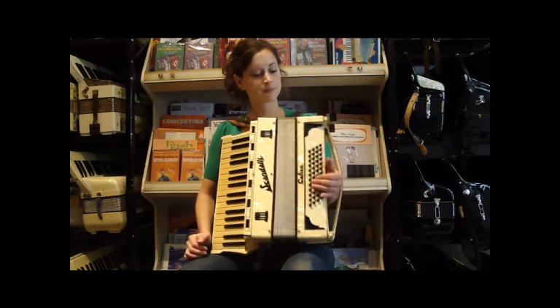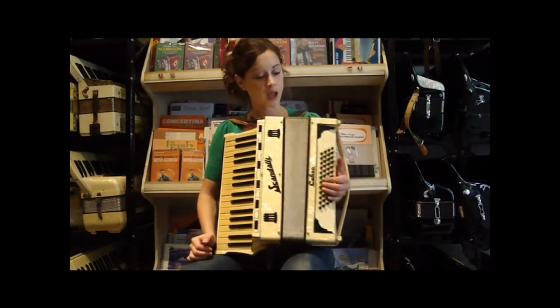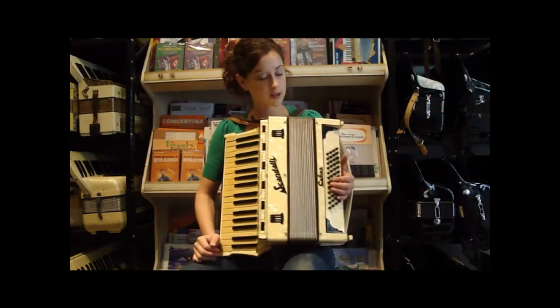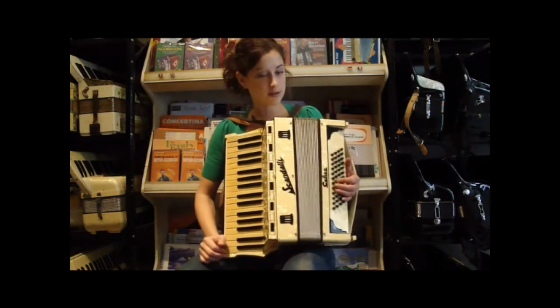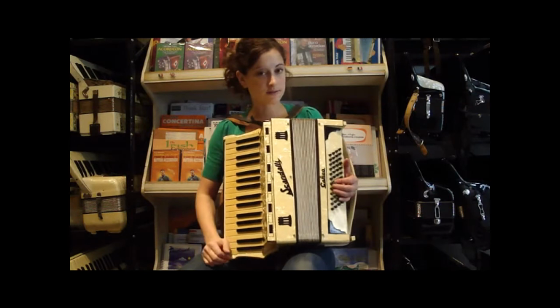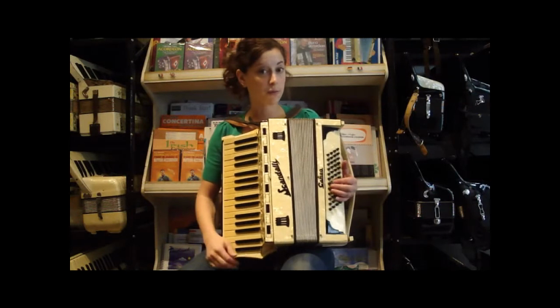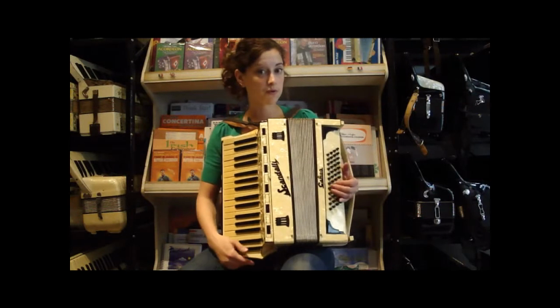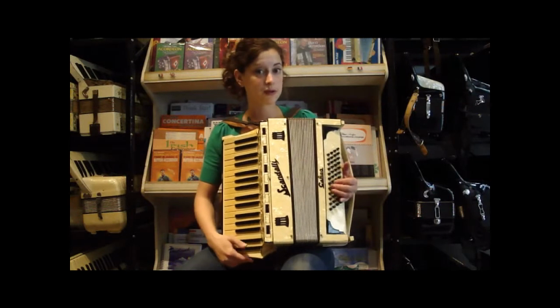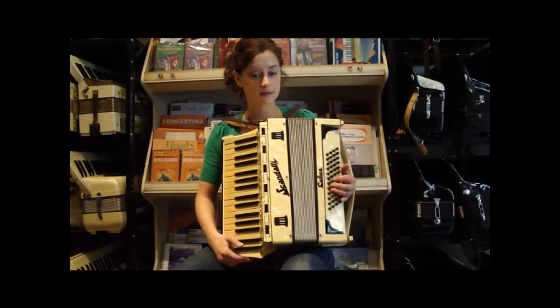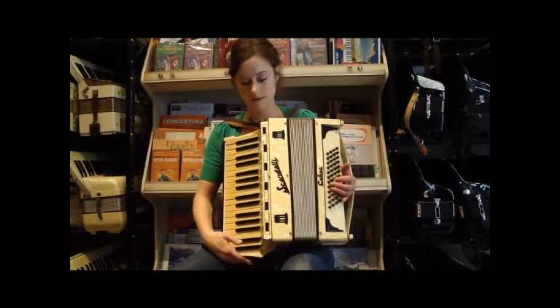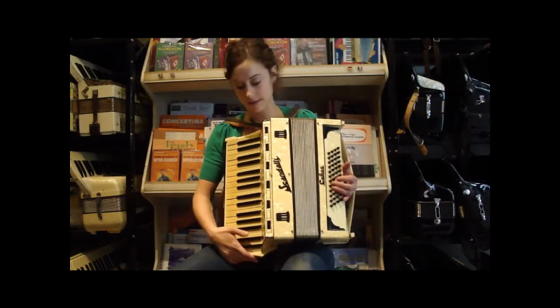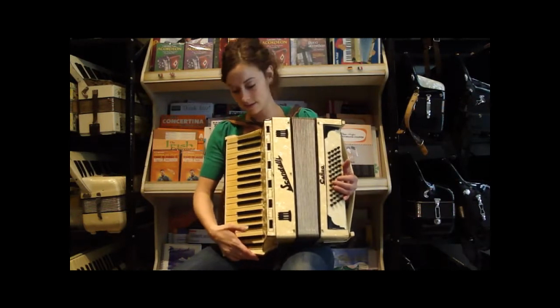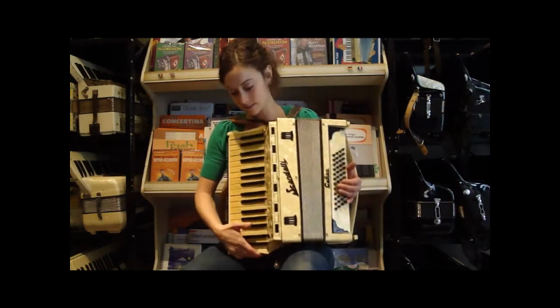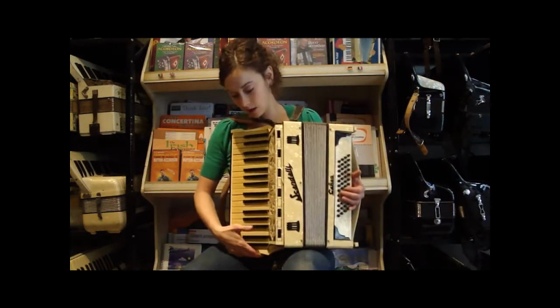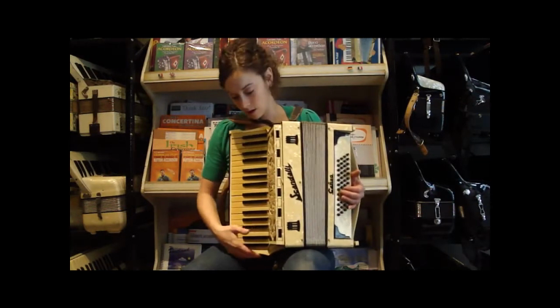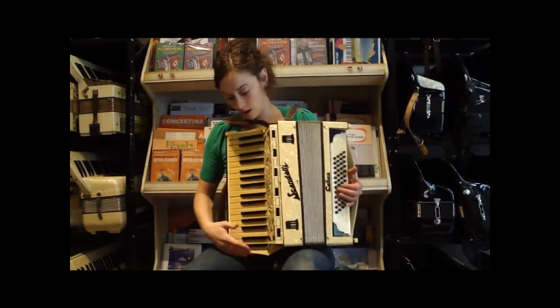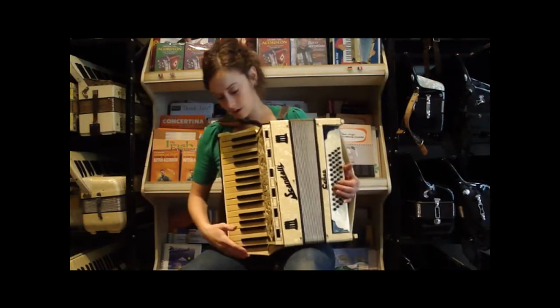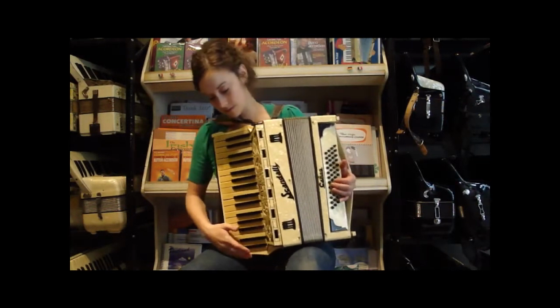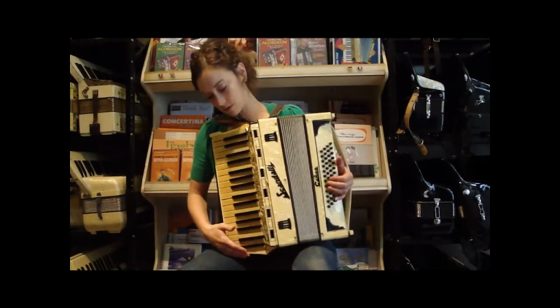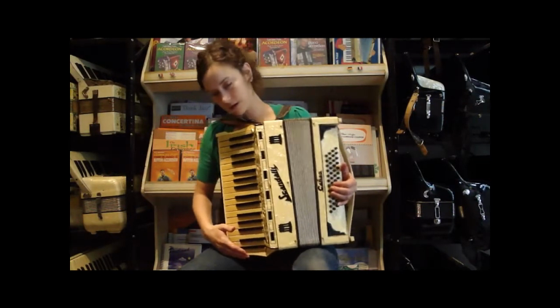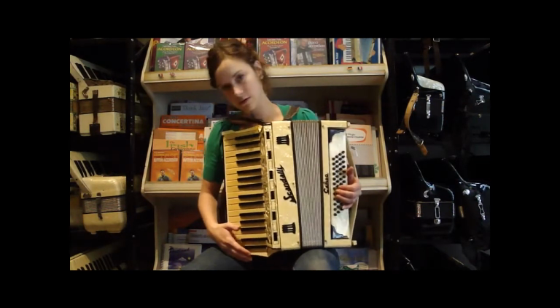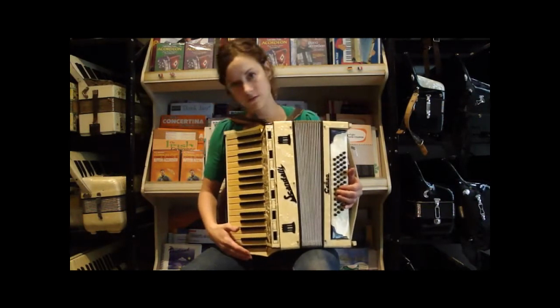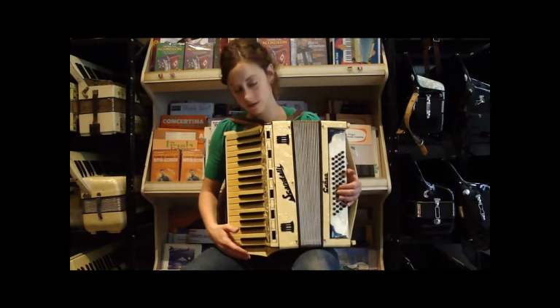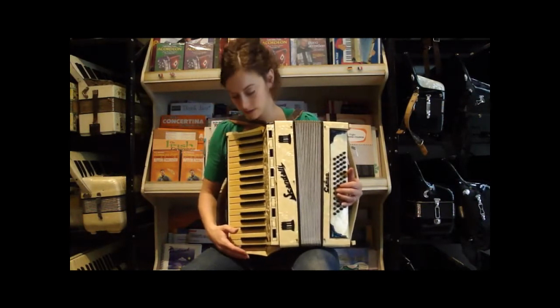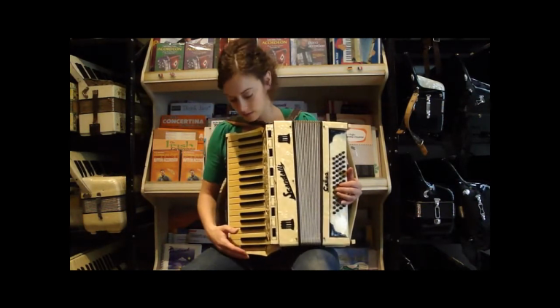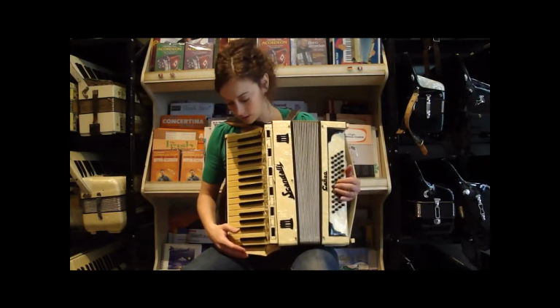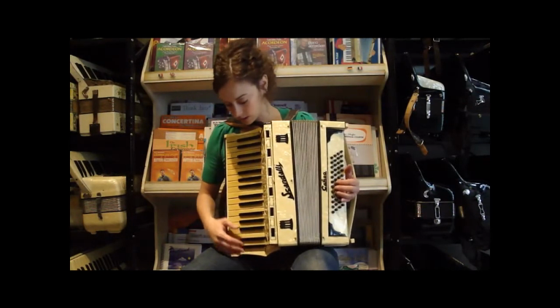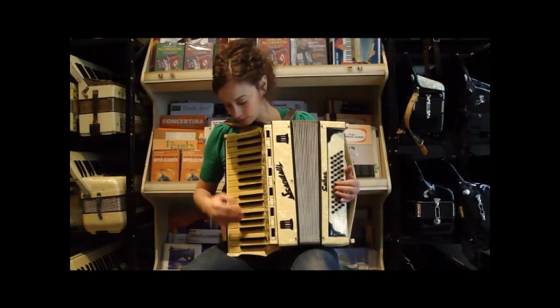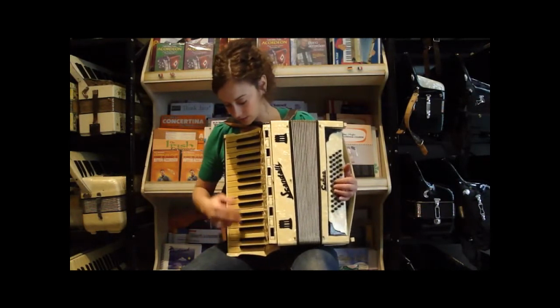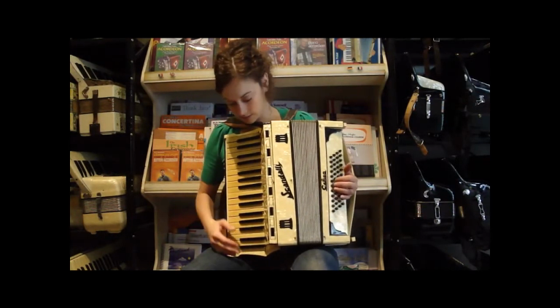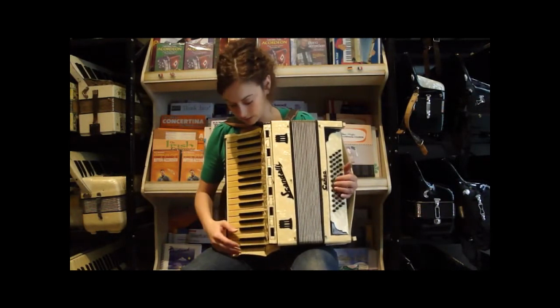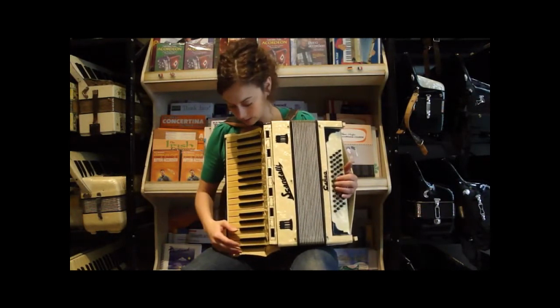And then there's four reeds in the bass. So I'll play you a few things so you can hear what it sounds like.